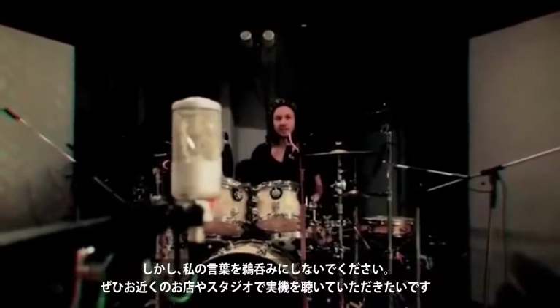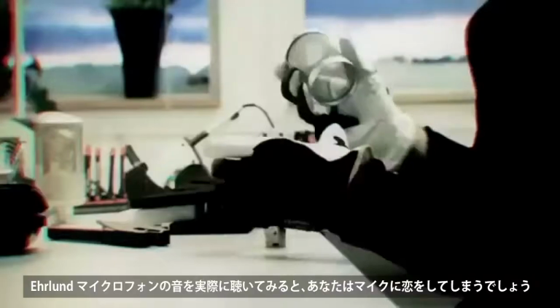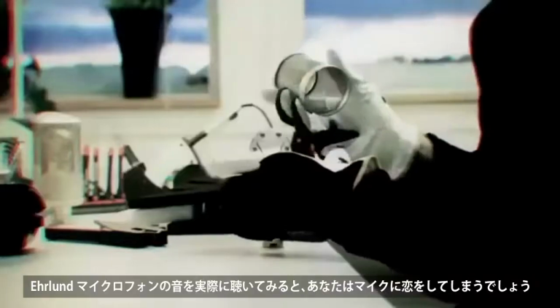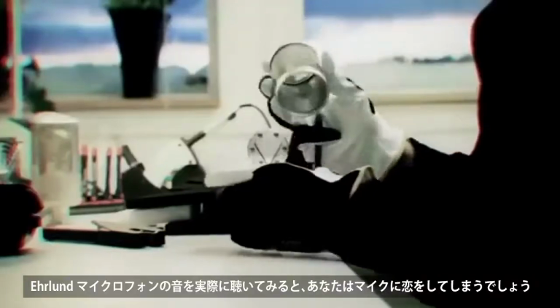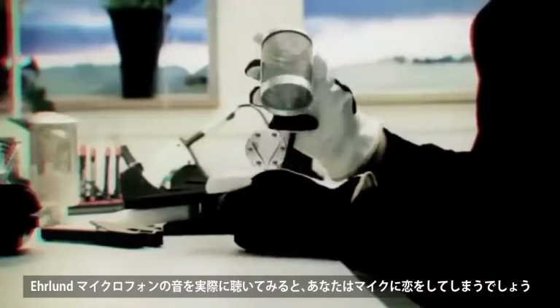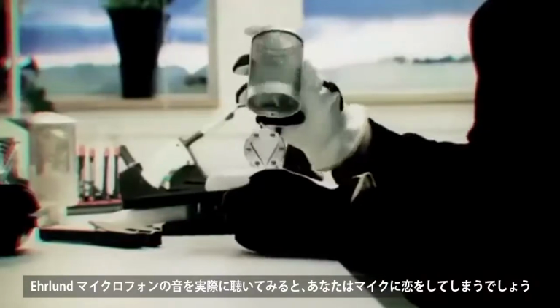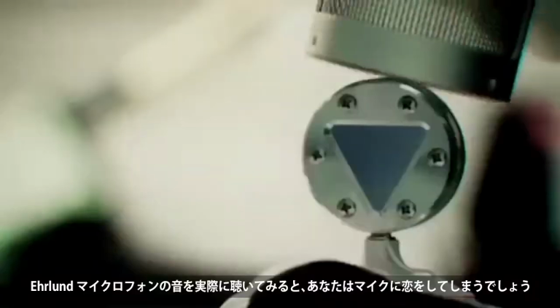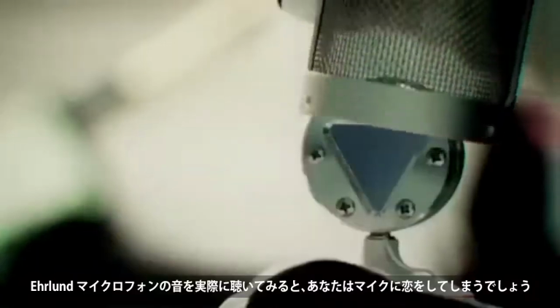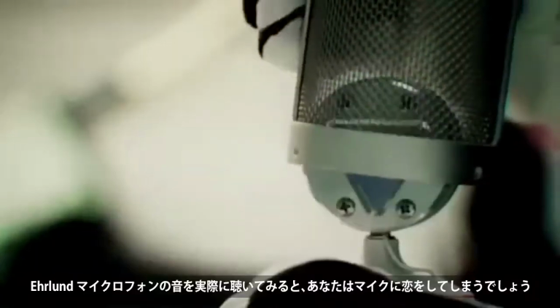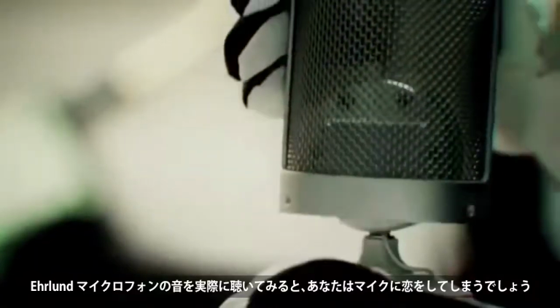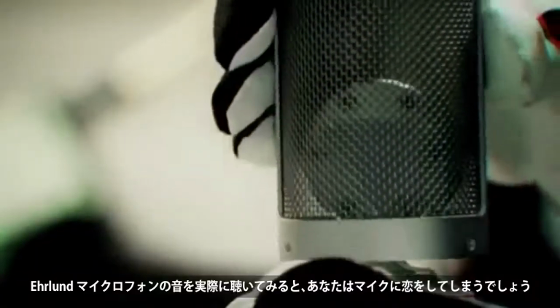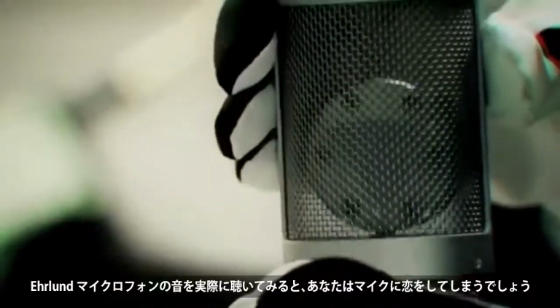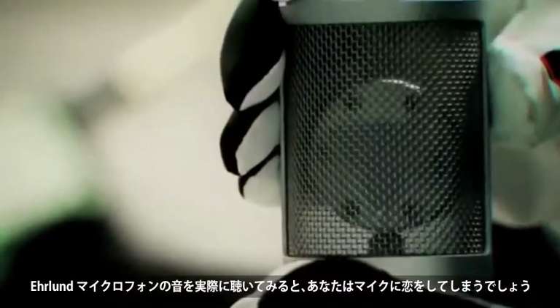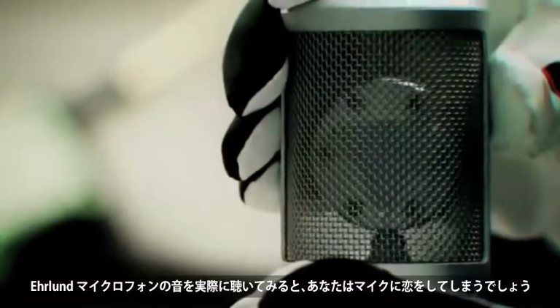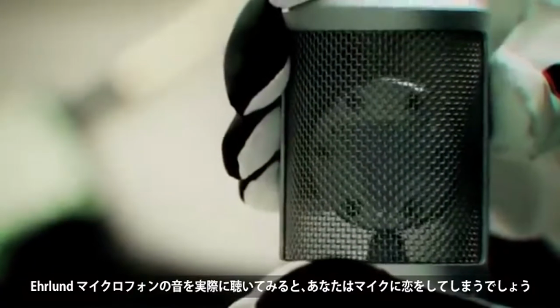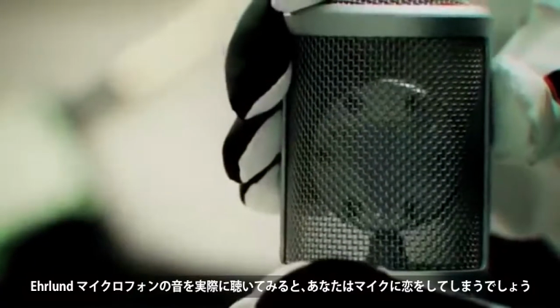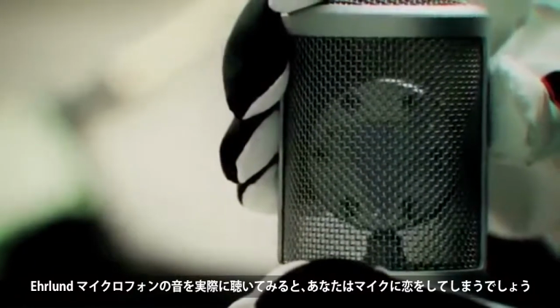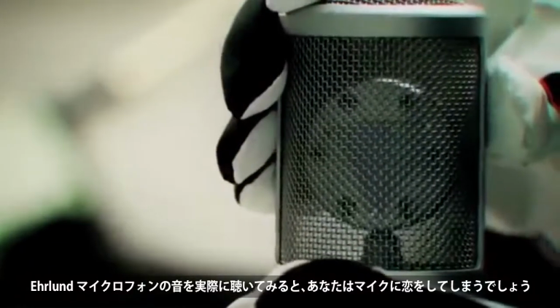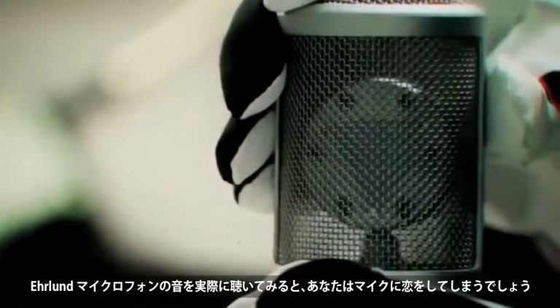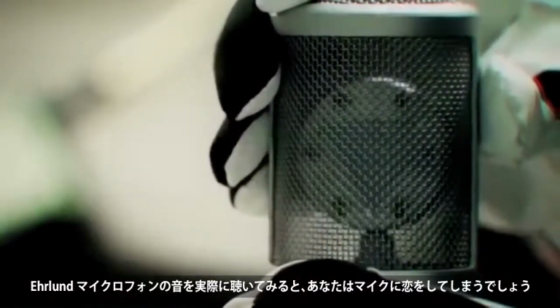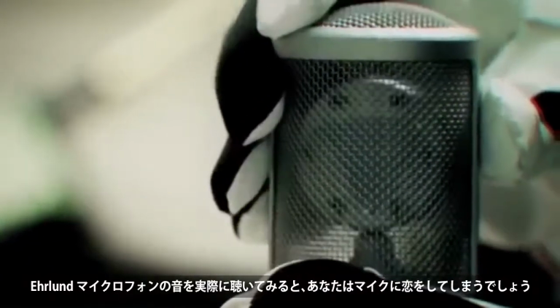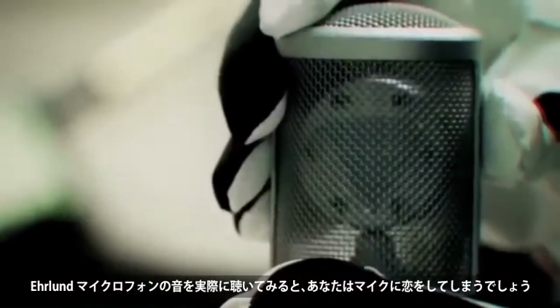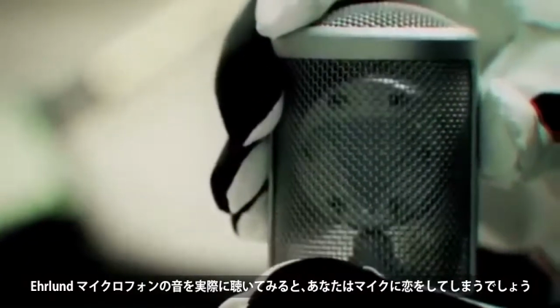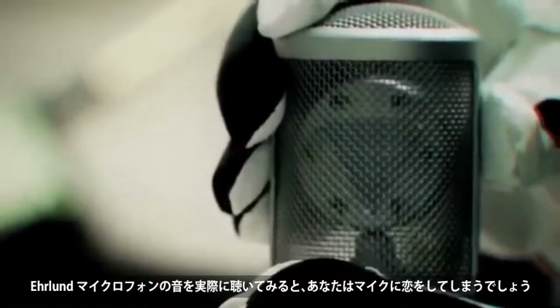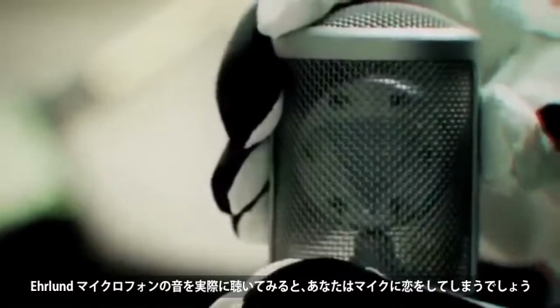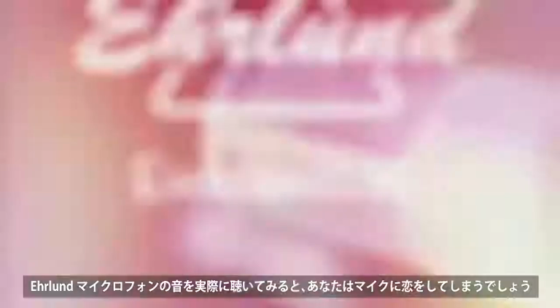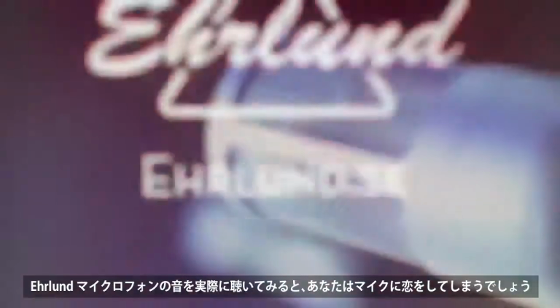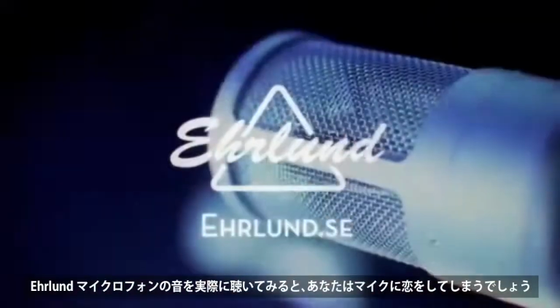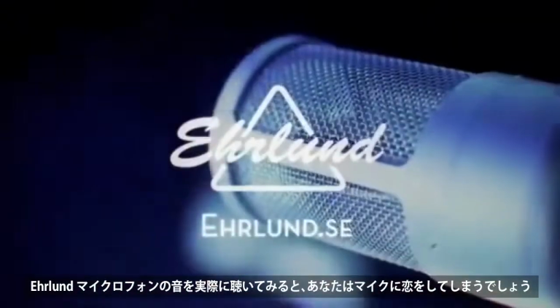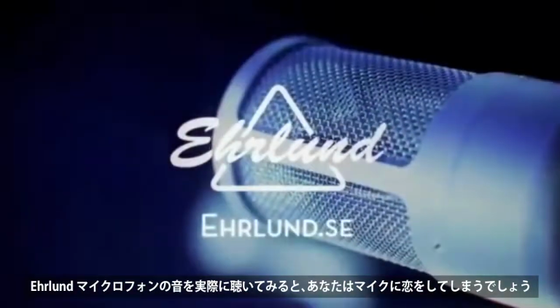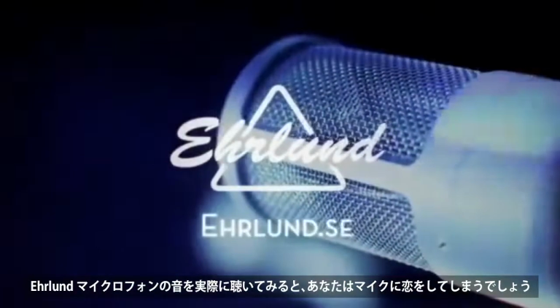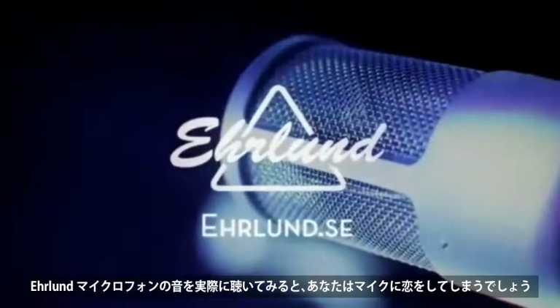Hey, stay classy. I'm Monty Reed, and I just fell in love with a microphone.